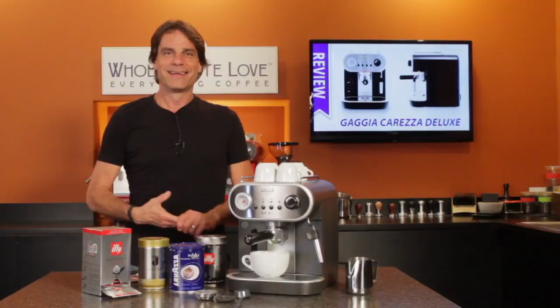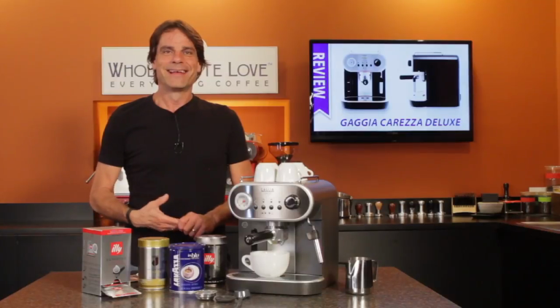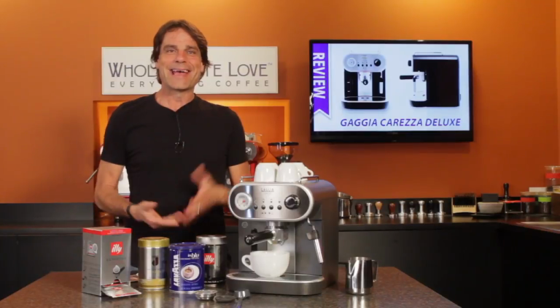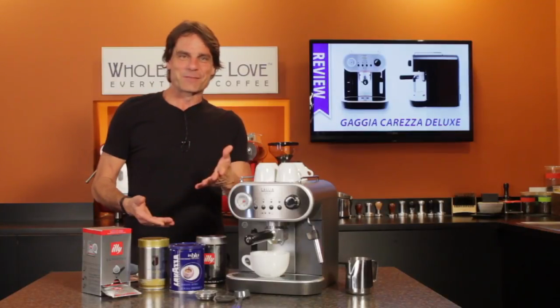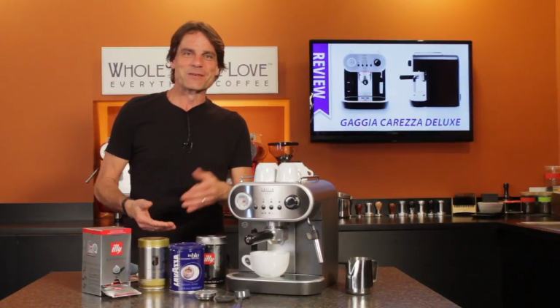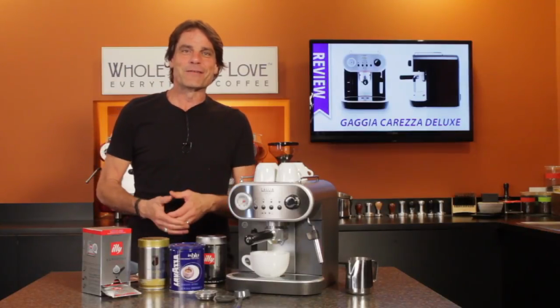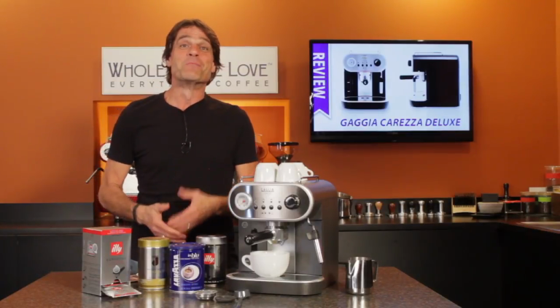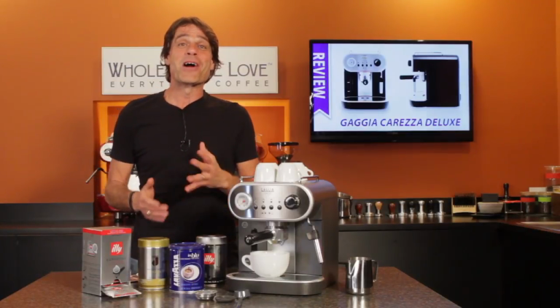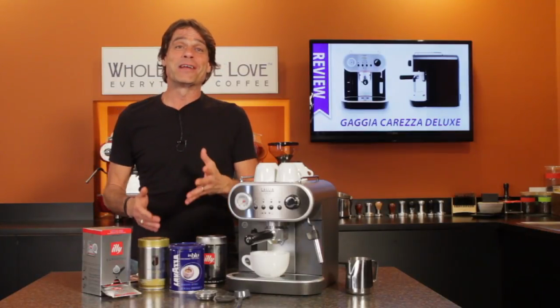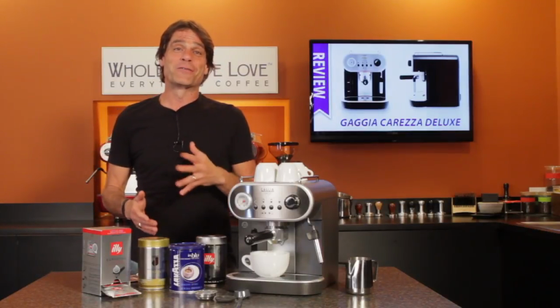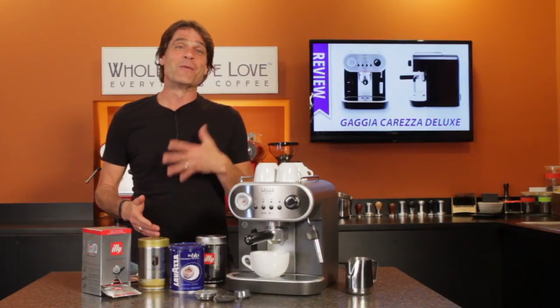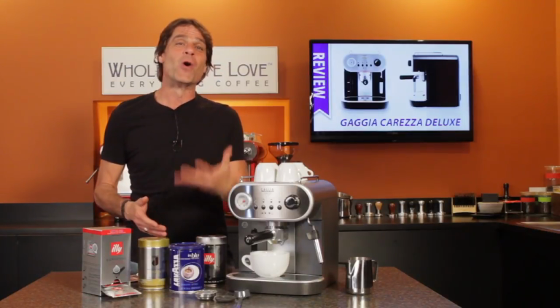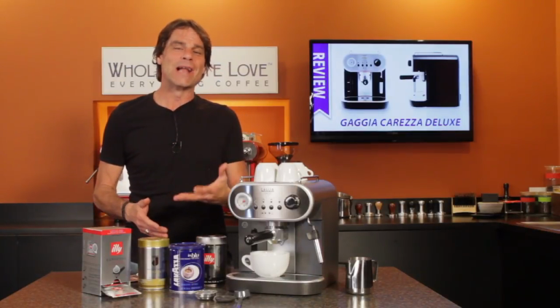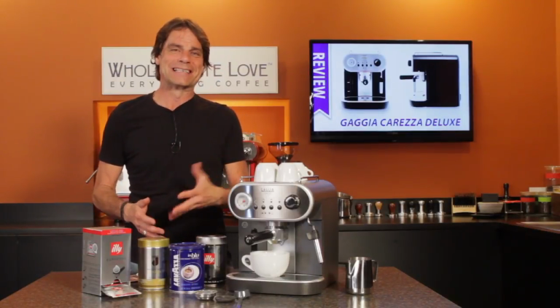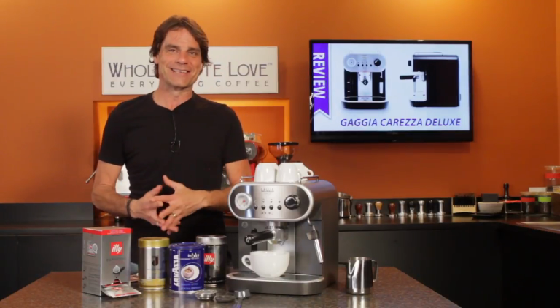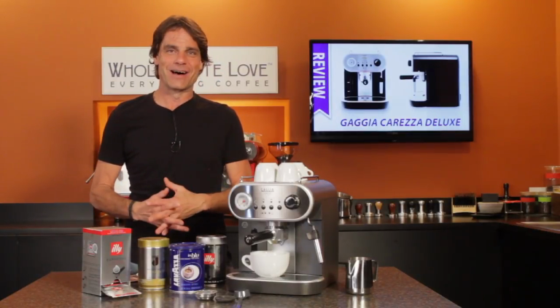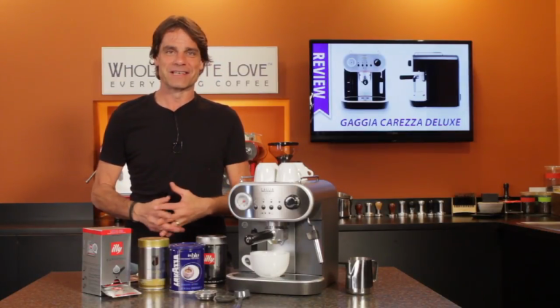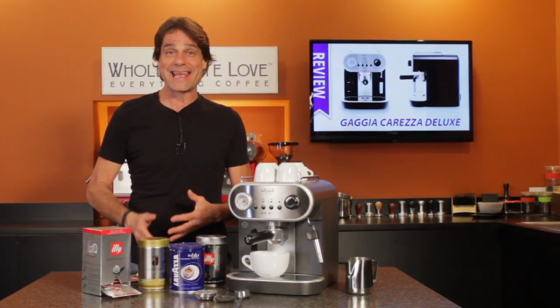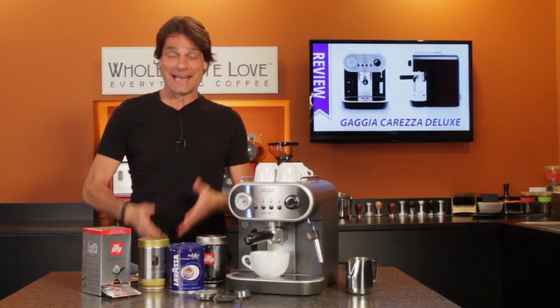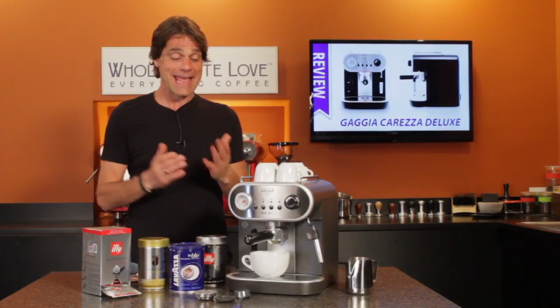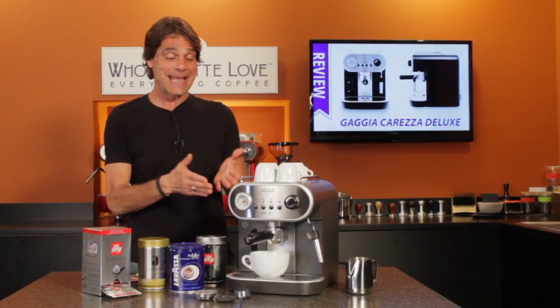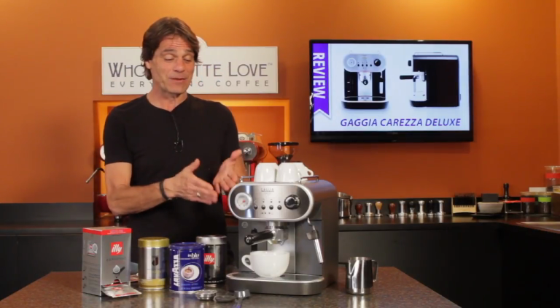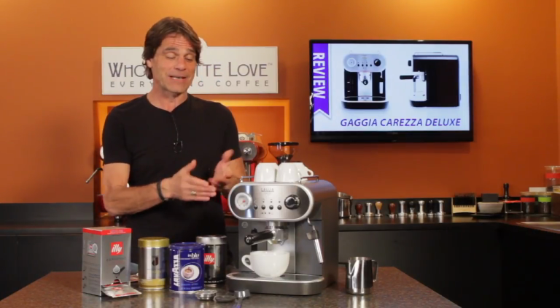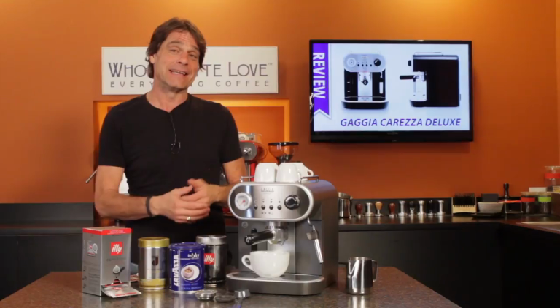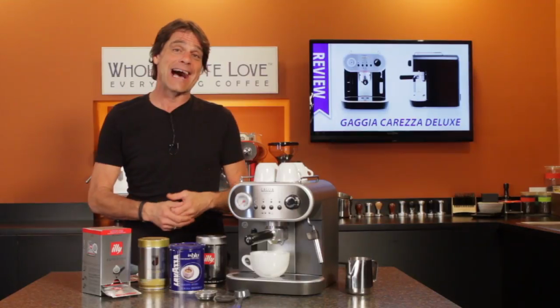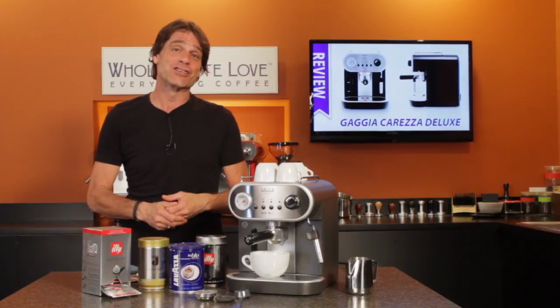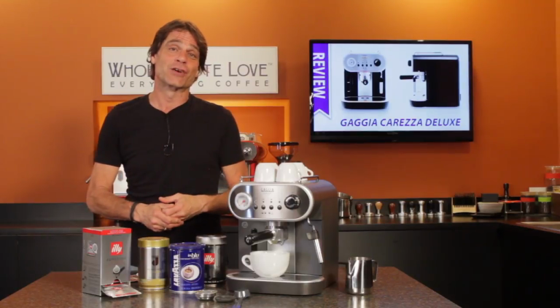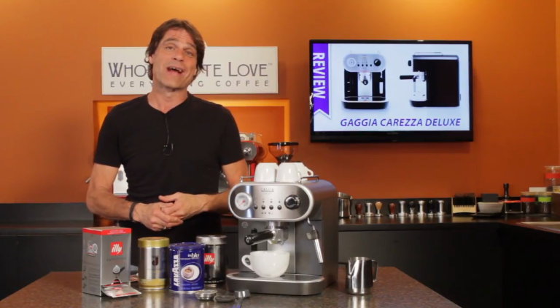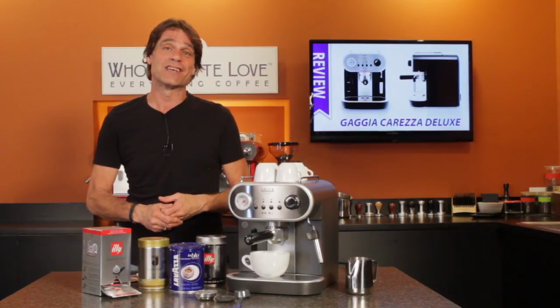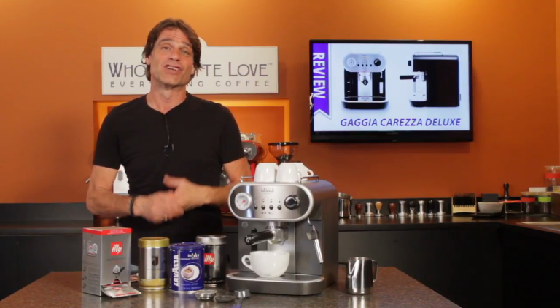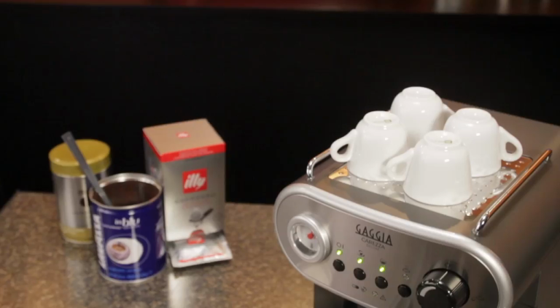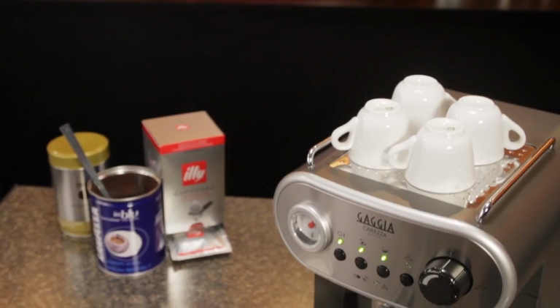Hey Espresso Lovers, Mark here from Whole Latte Love. Today, an in-depth look at the Gaja Carezza Deluxe.